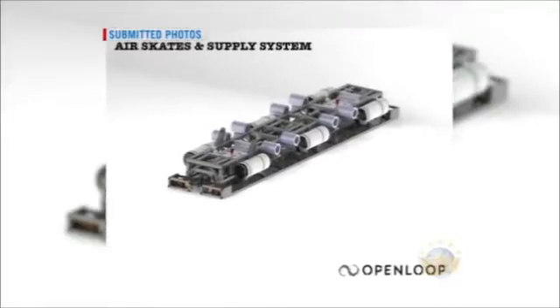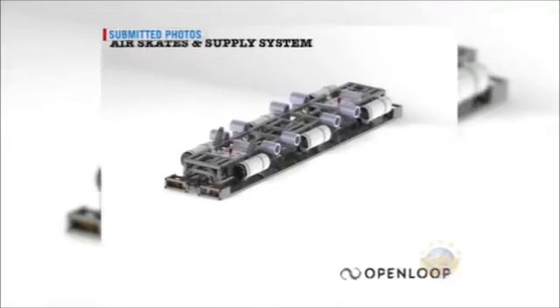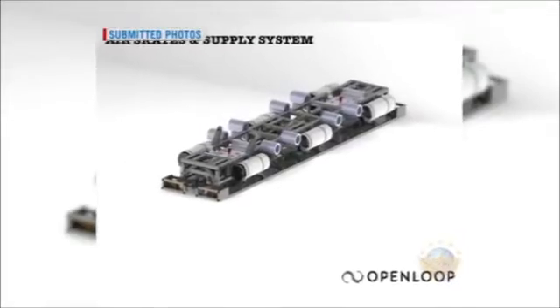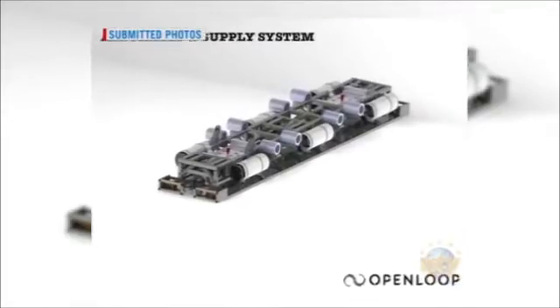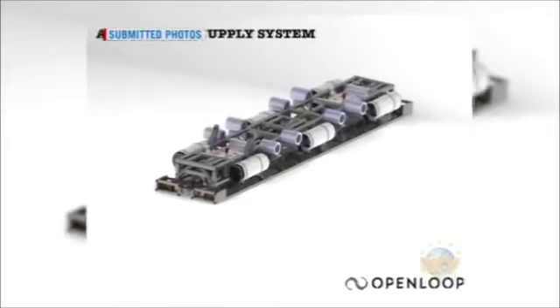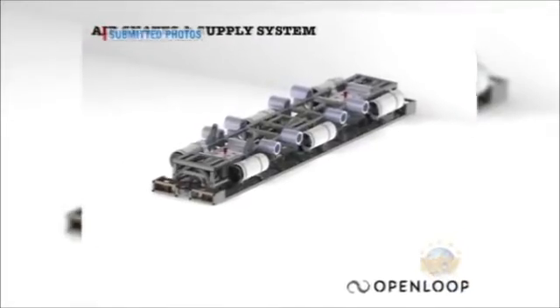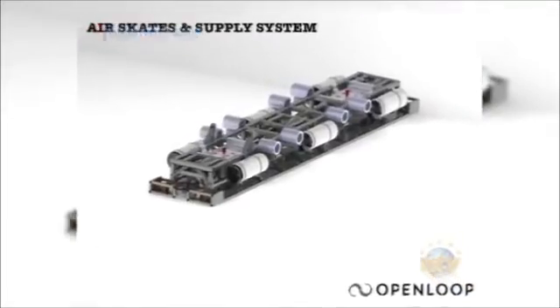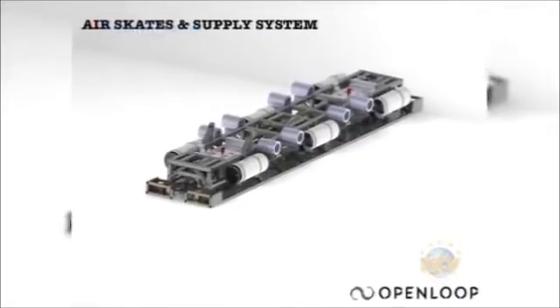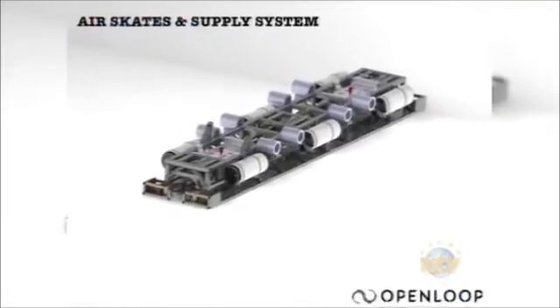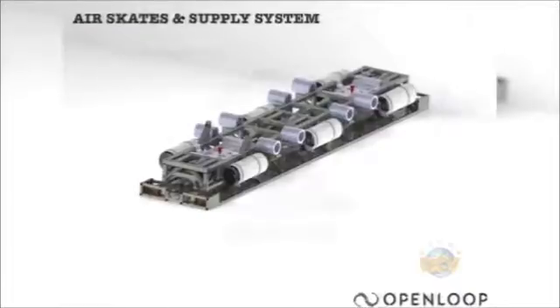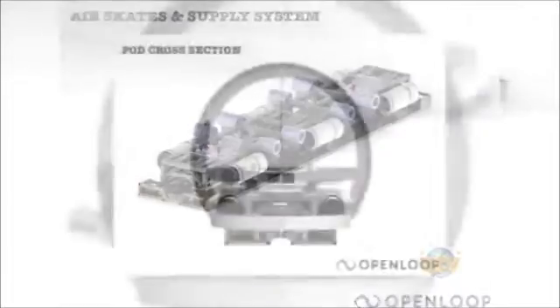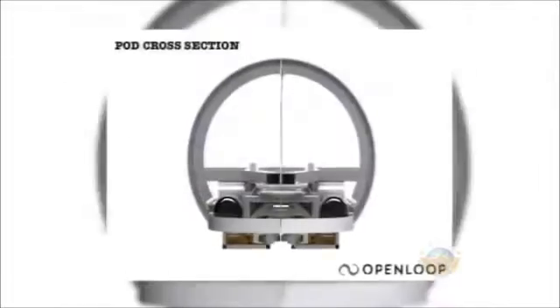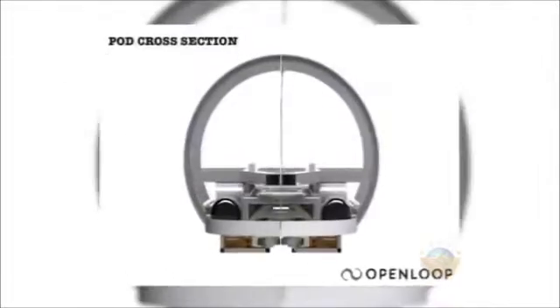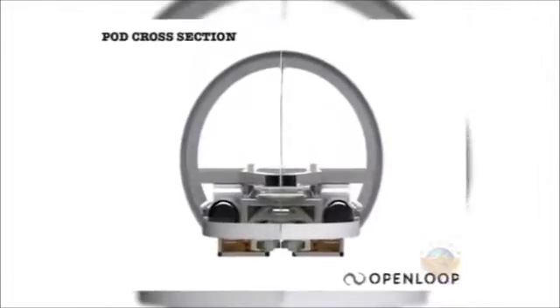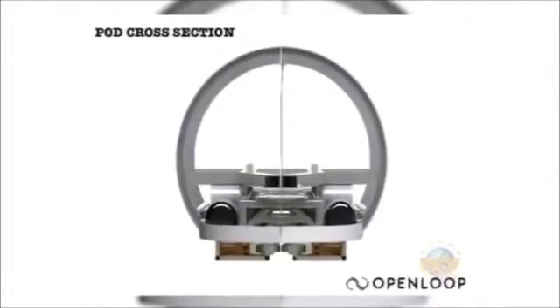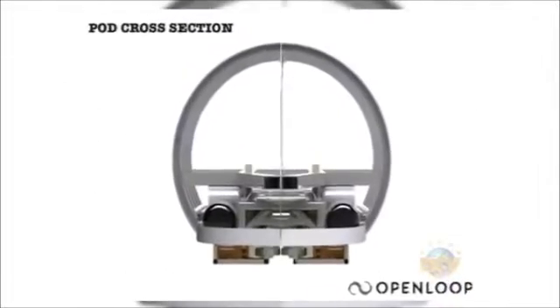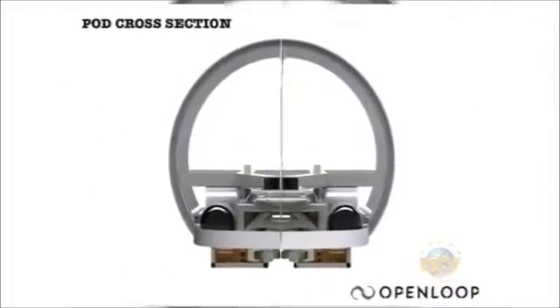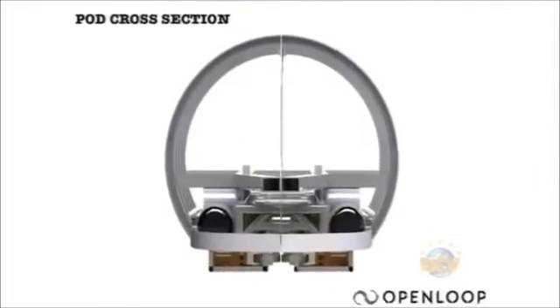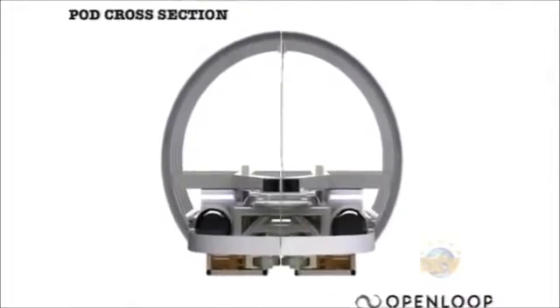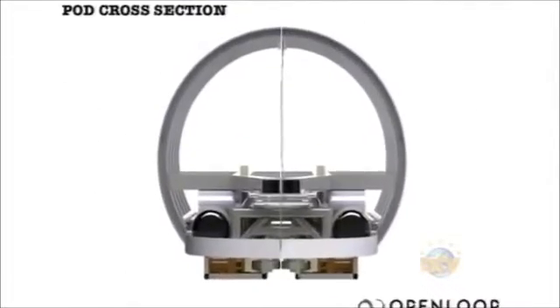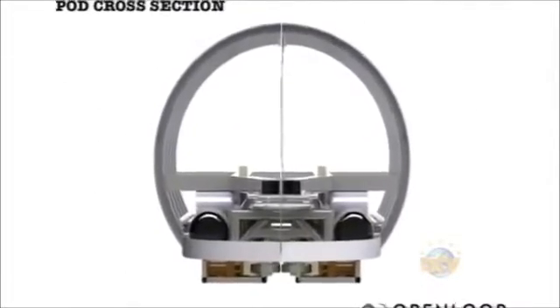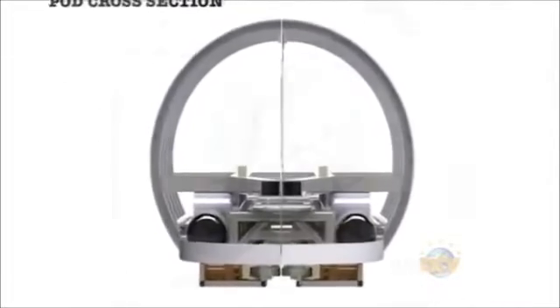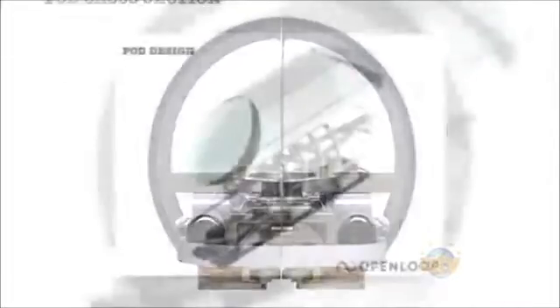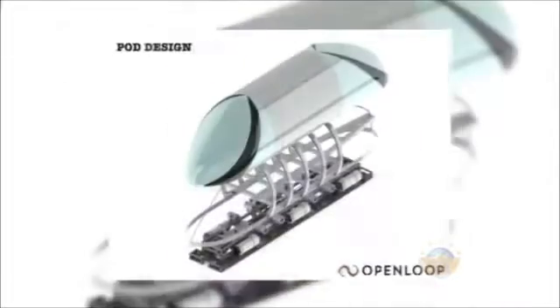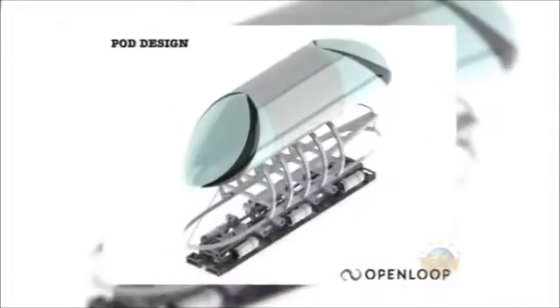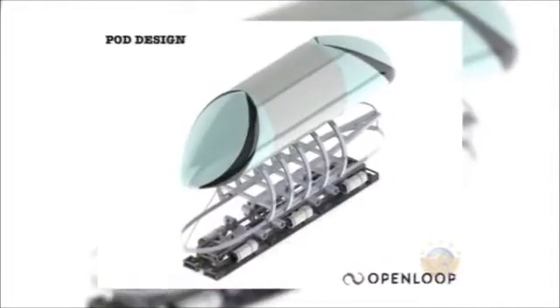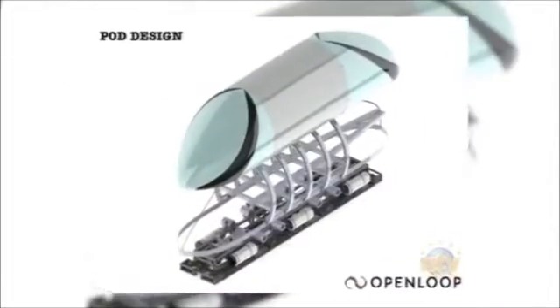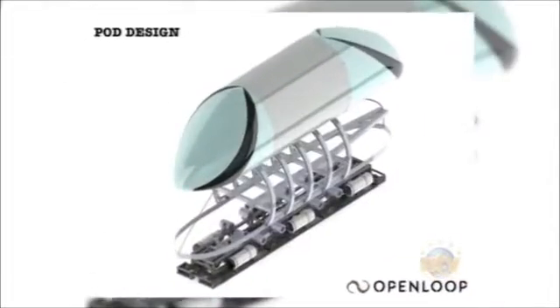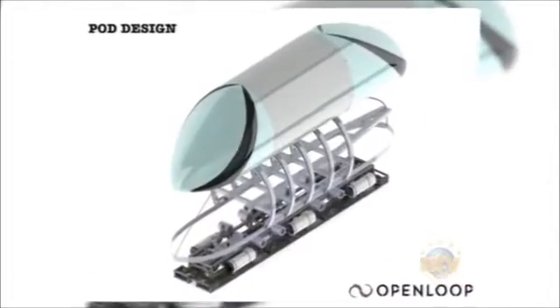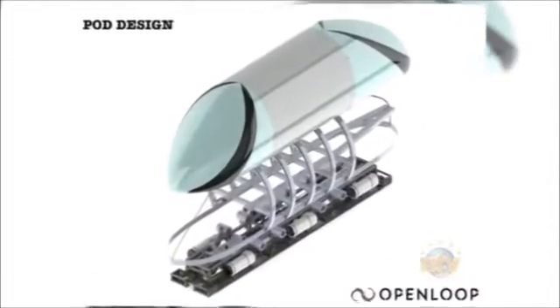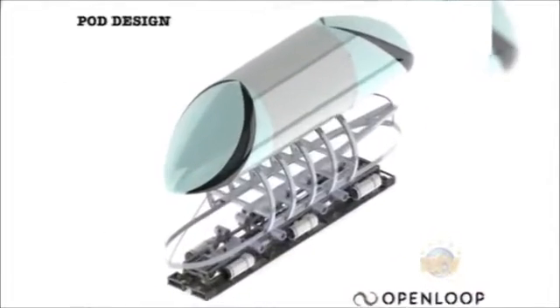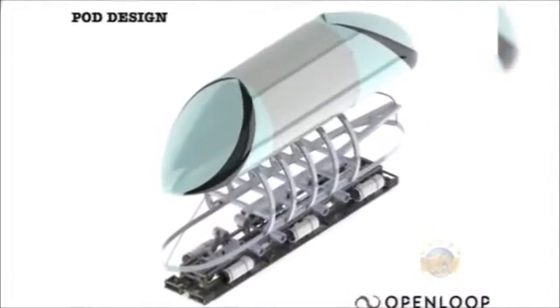The team brought their pod design to Texas A&M last week and were selected from 700 schools to build and test this brand new technology in California this summer.